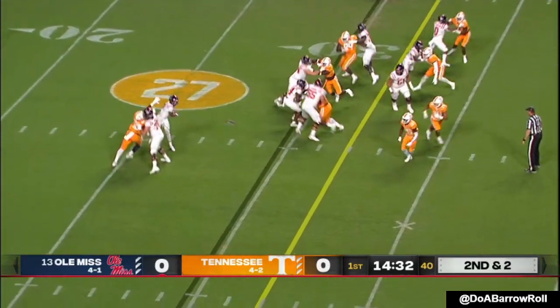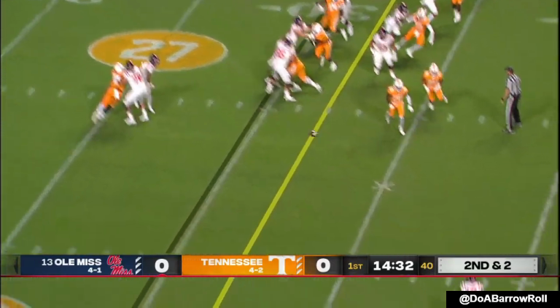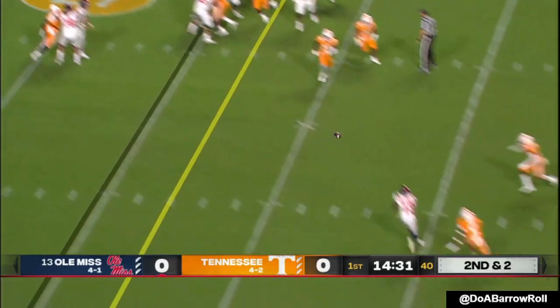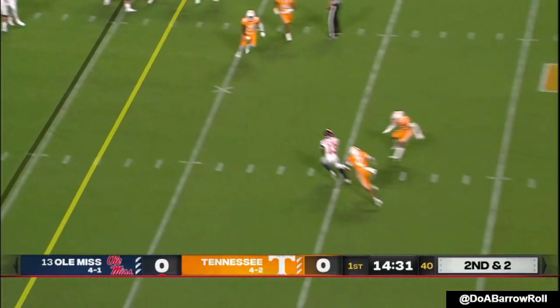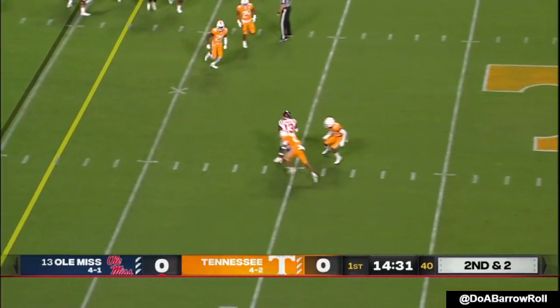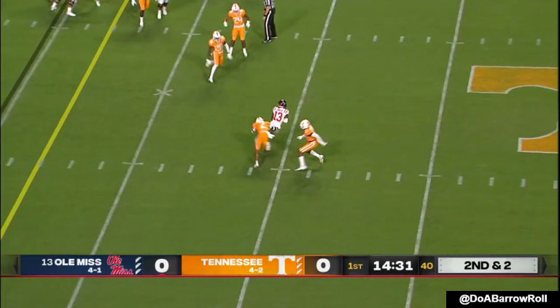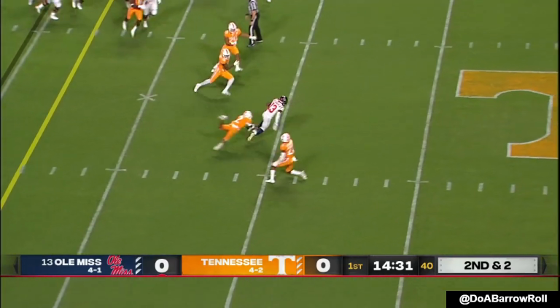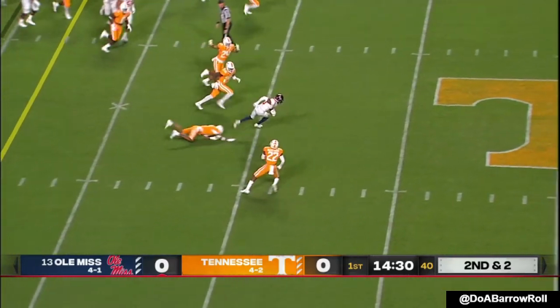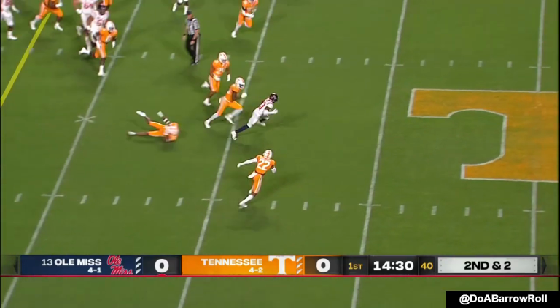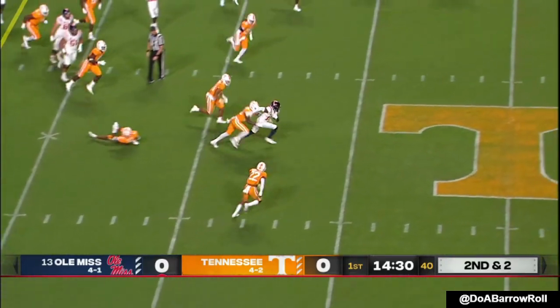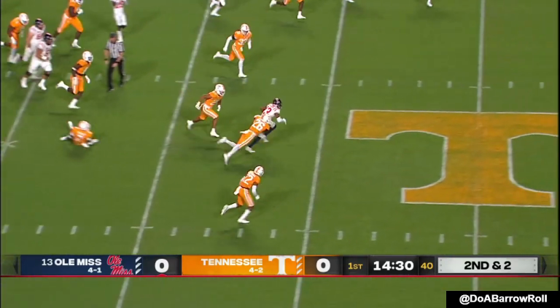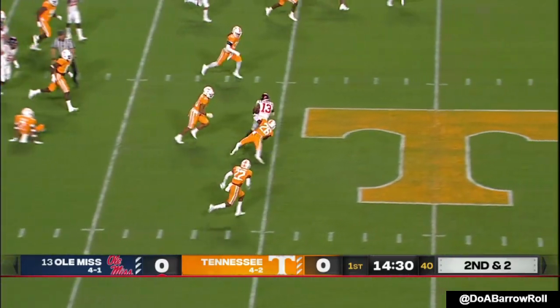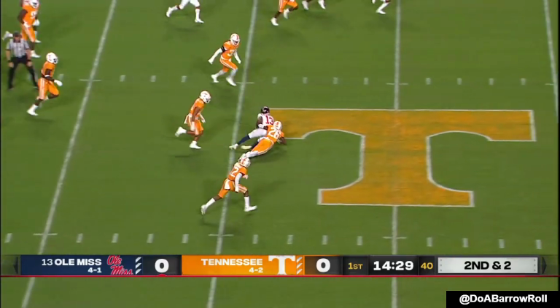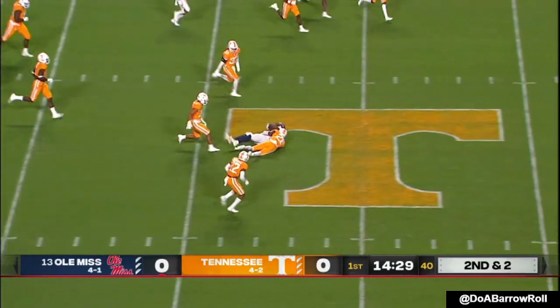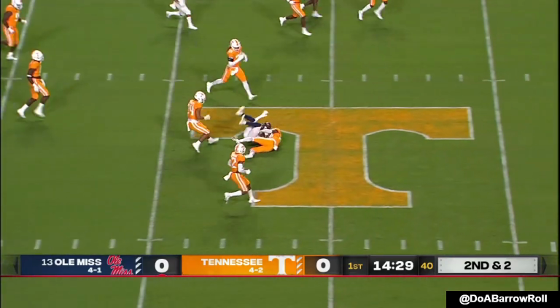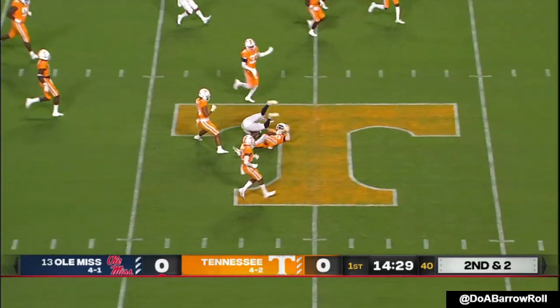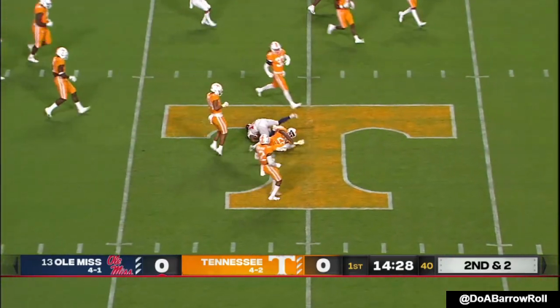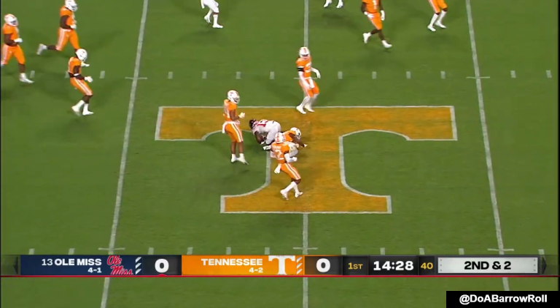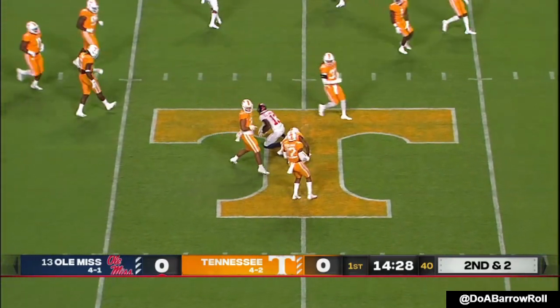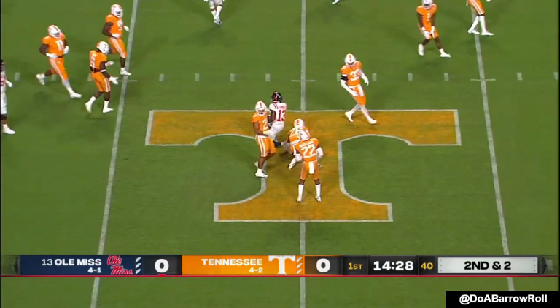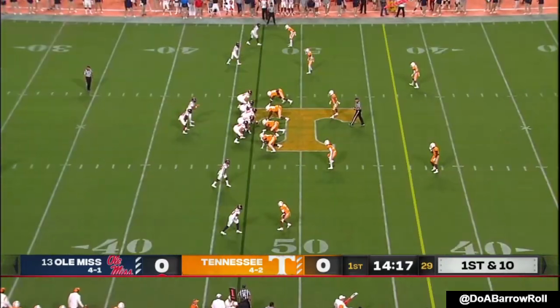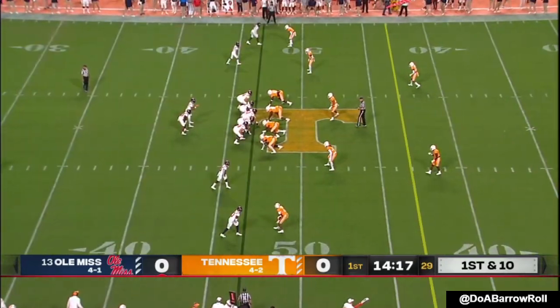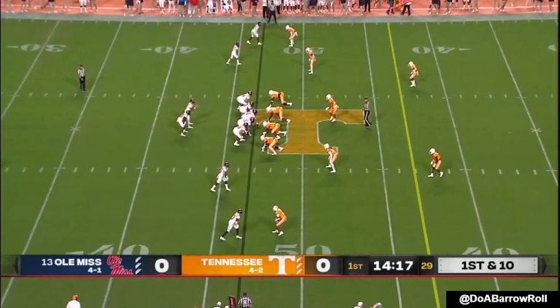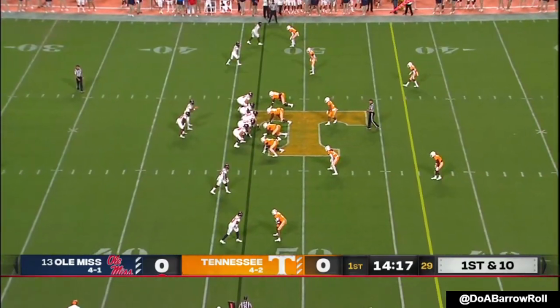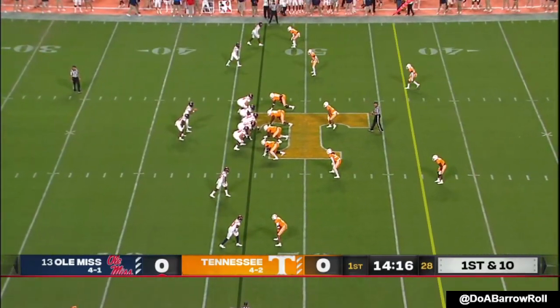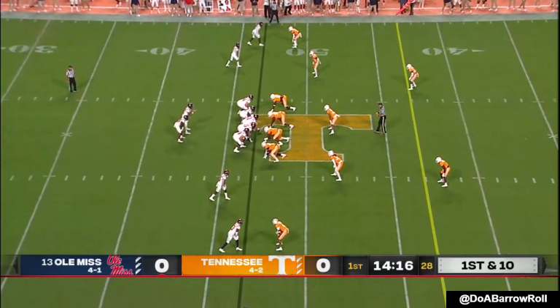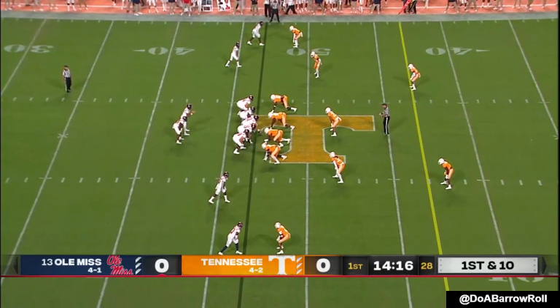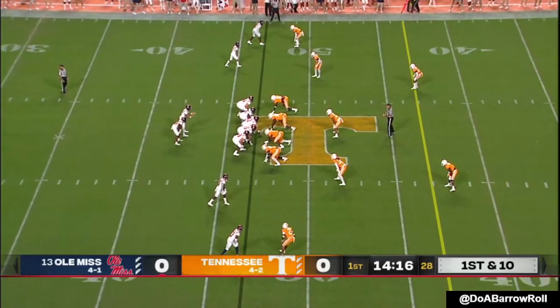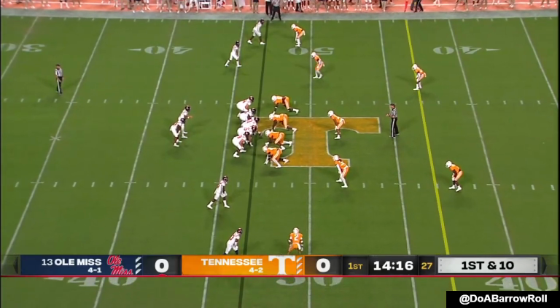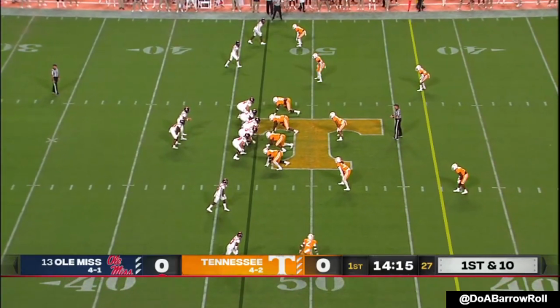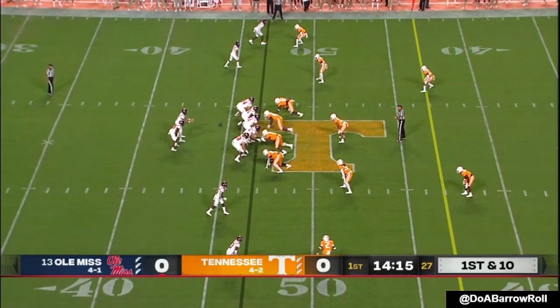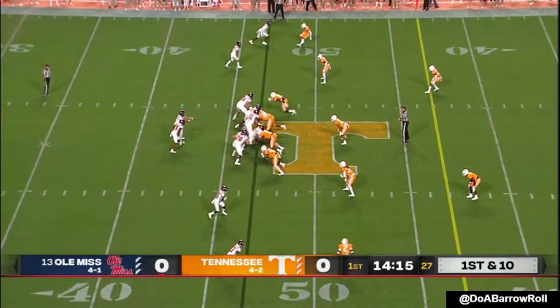Corral to the slant — that's complete, broken tackle by Braylon Sanders. He's to the field and taking advantage of it with the slant.